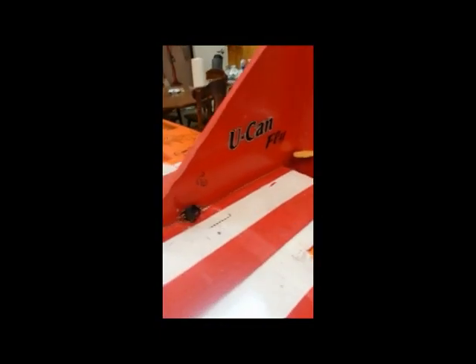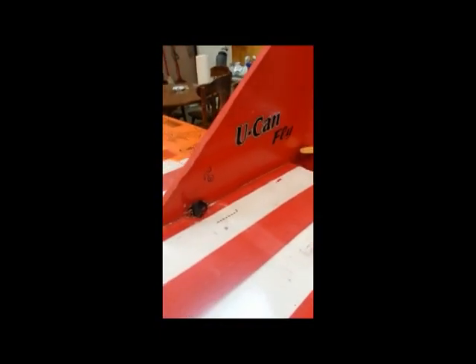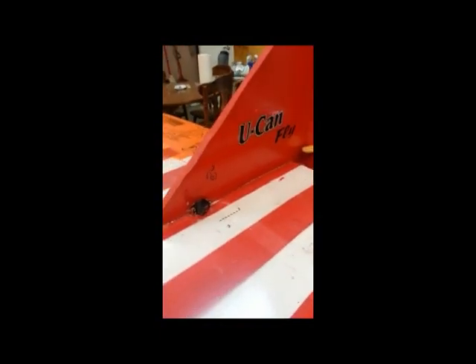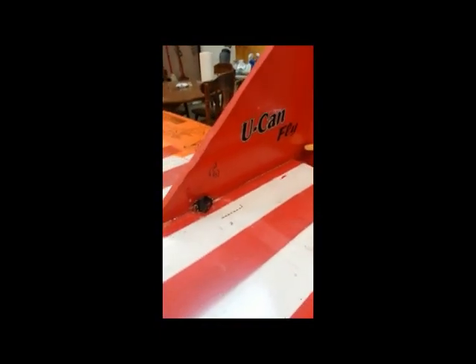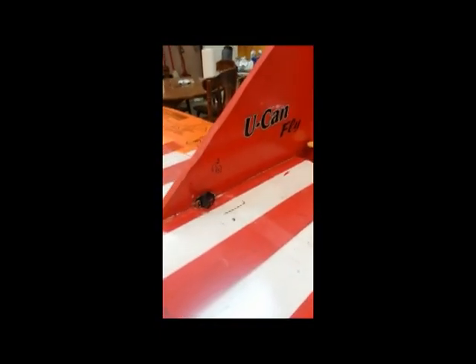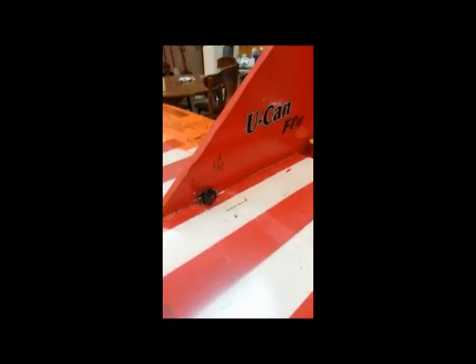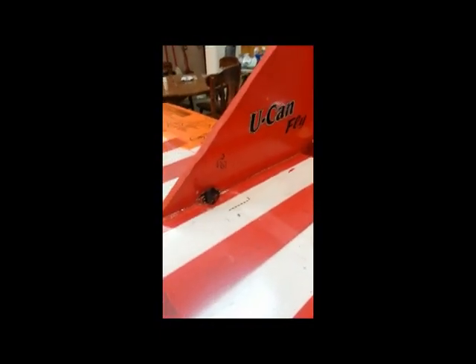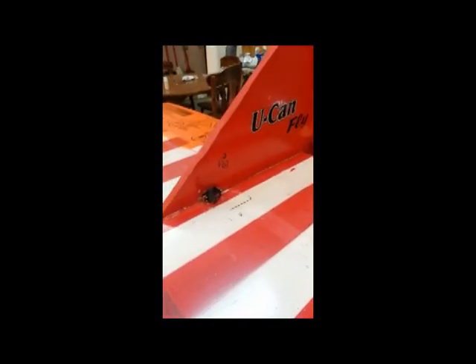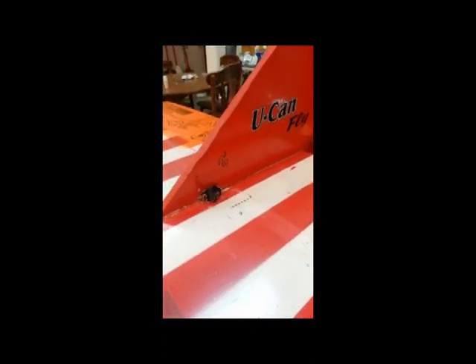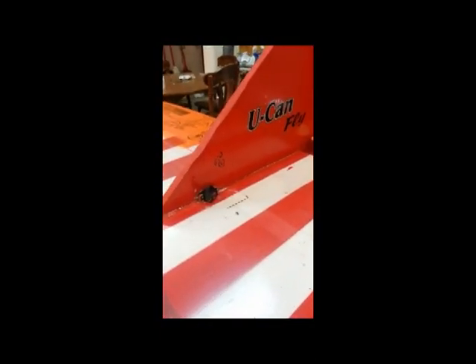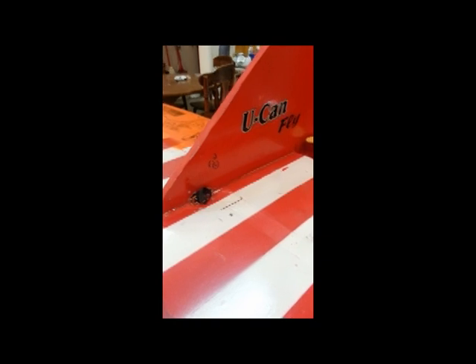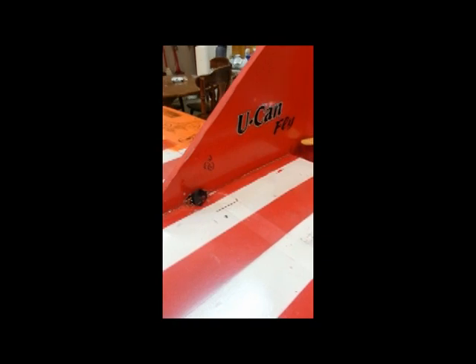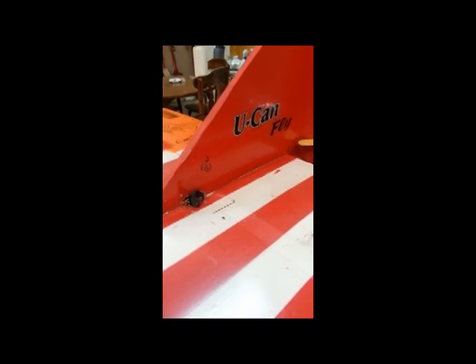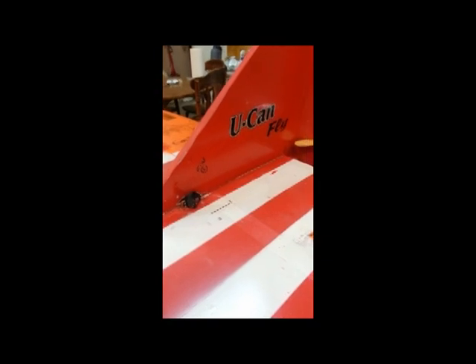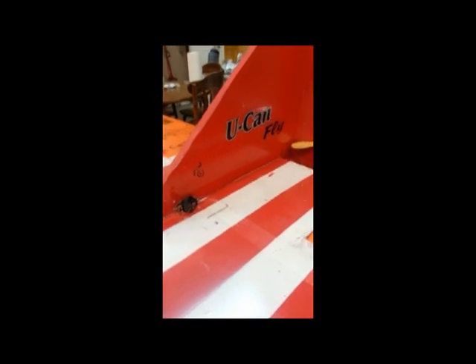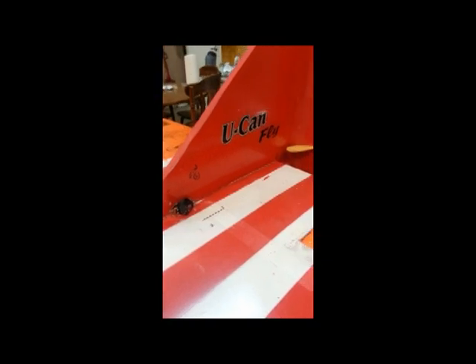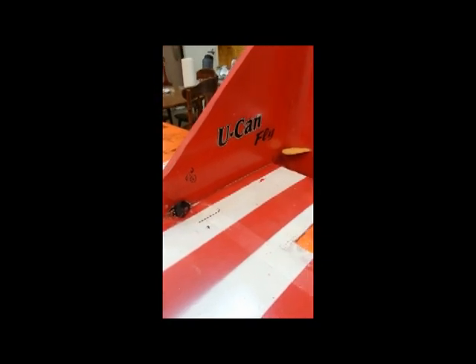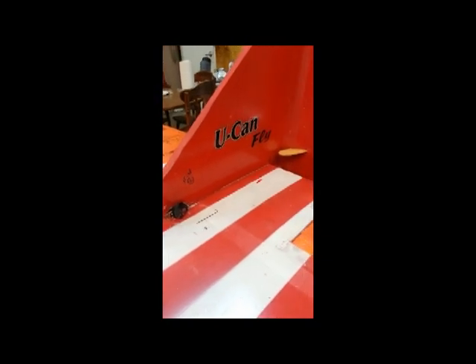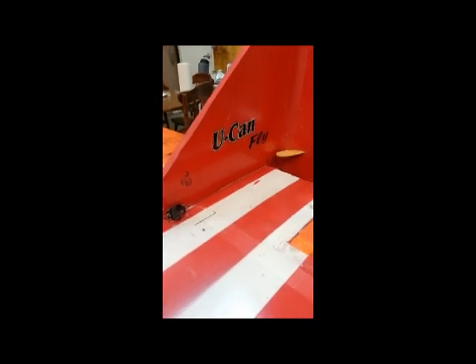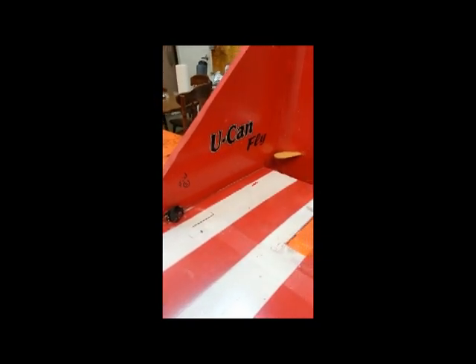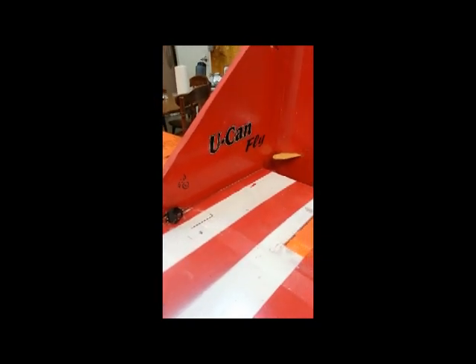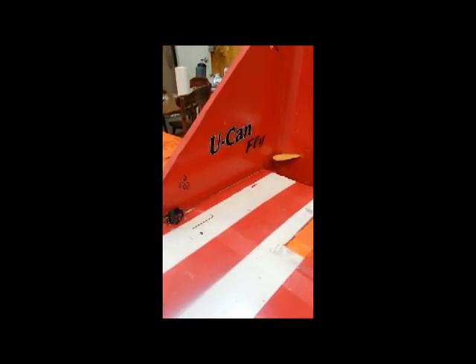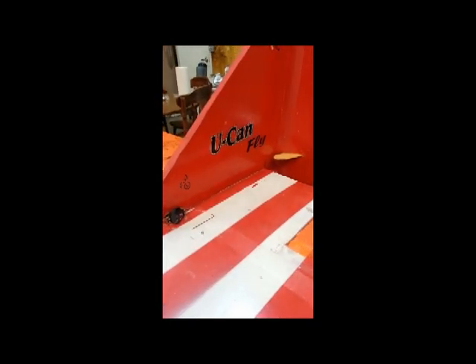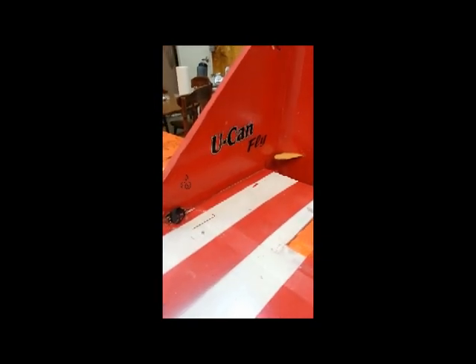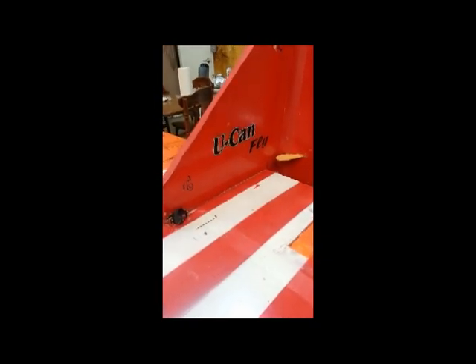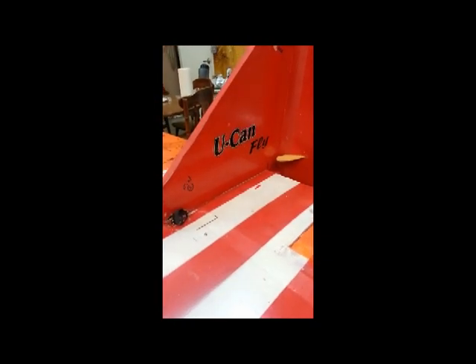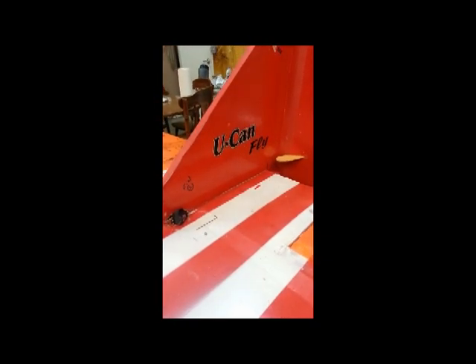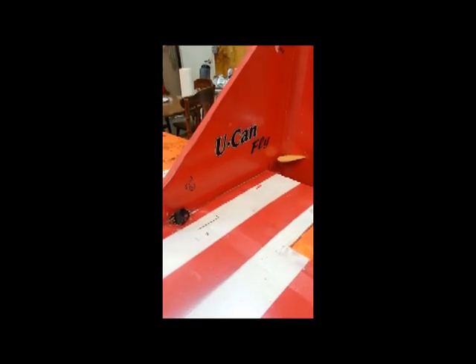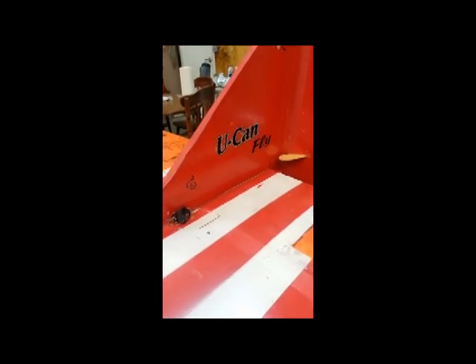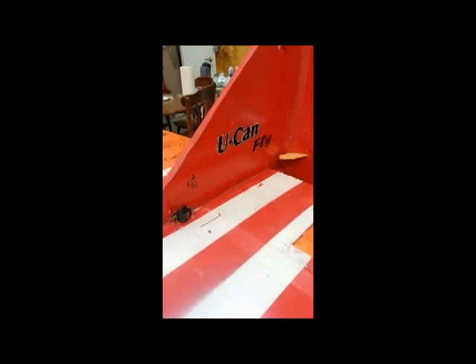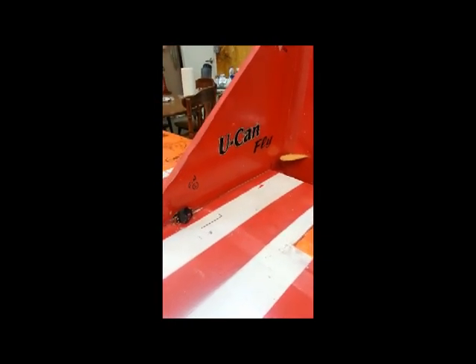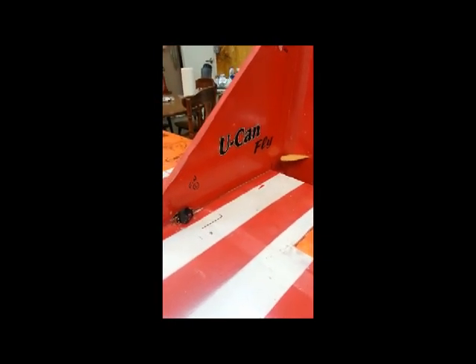This is the rudder servo. The push rod is being glued right now.